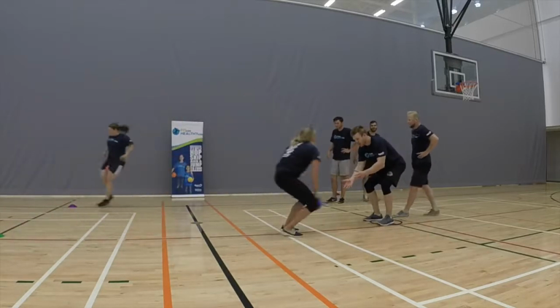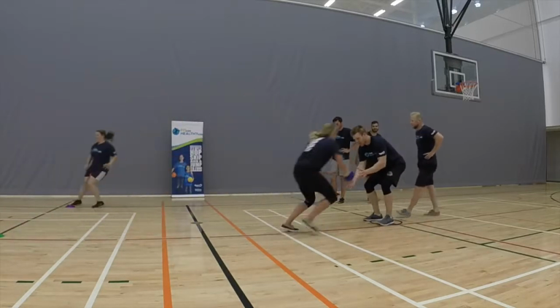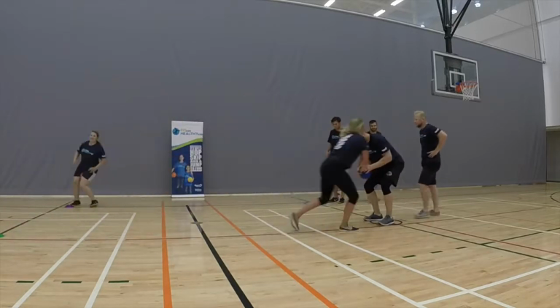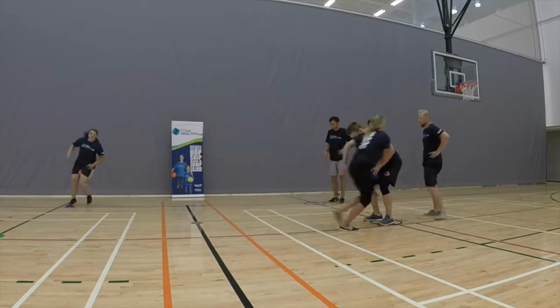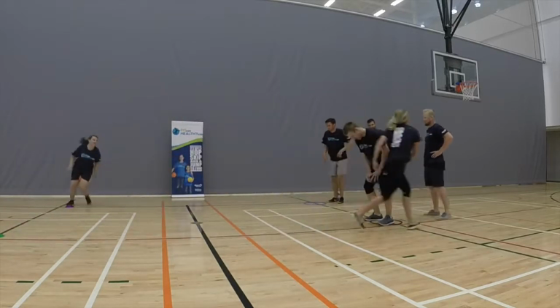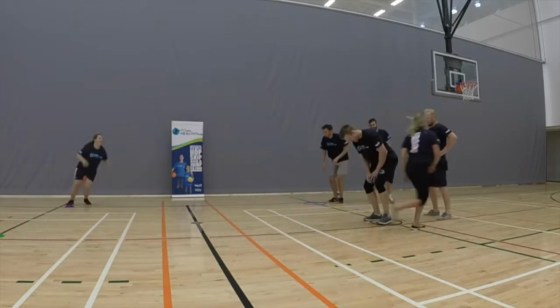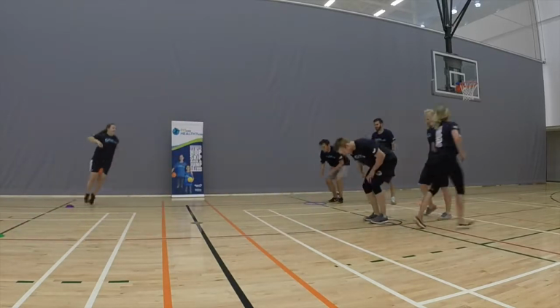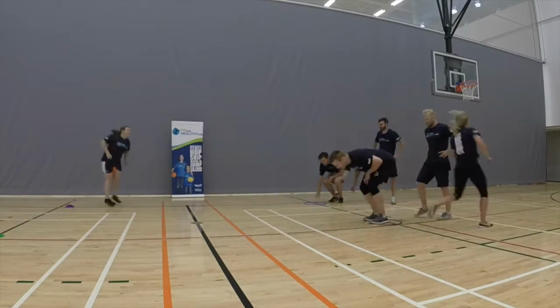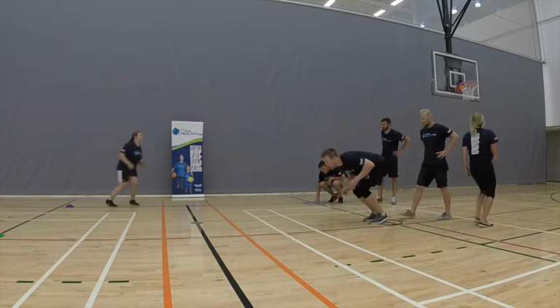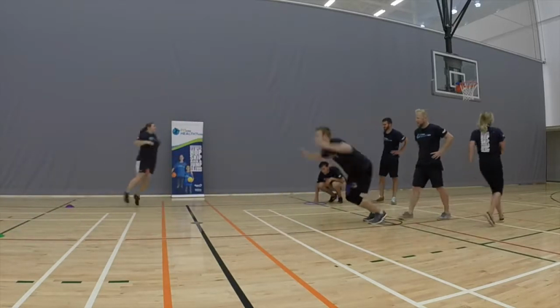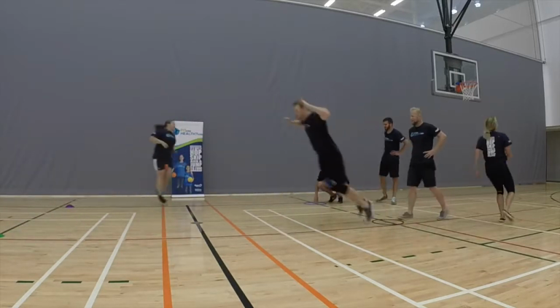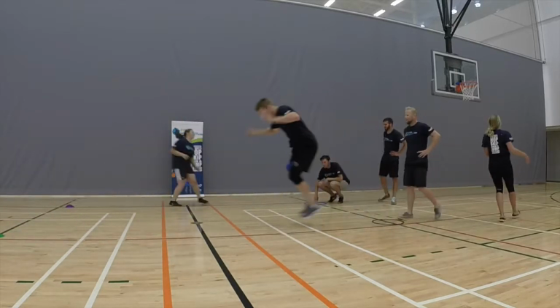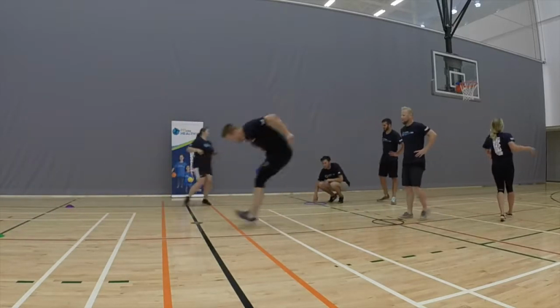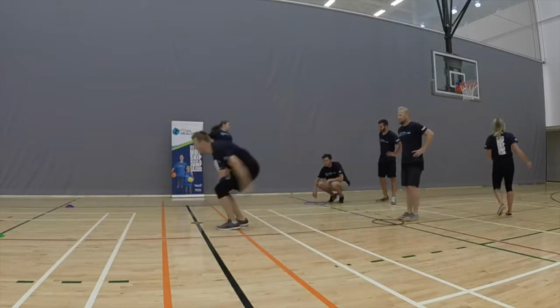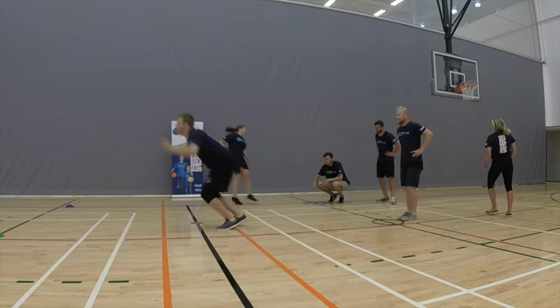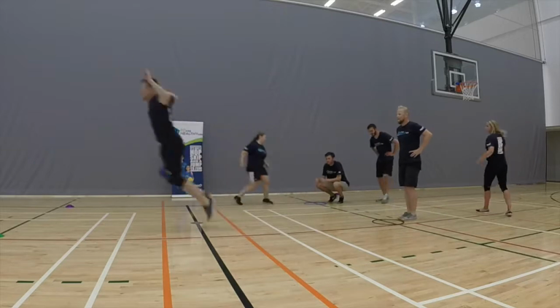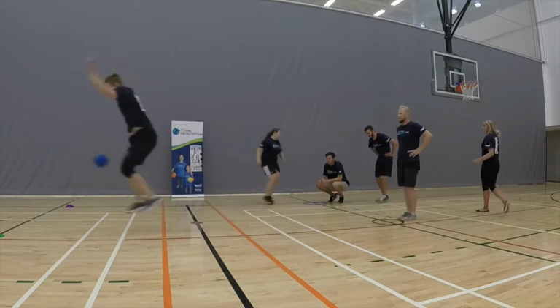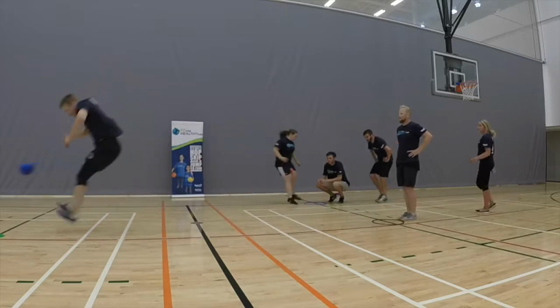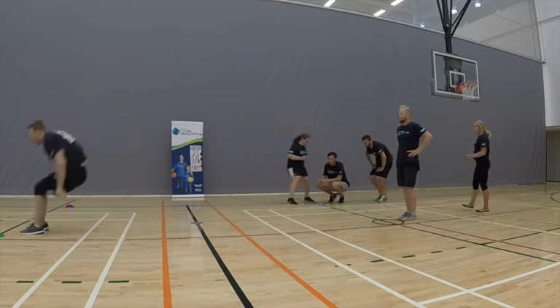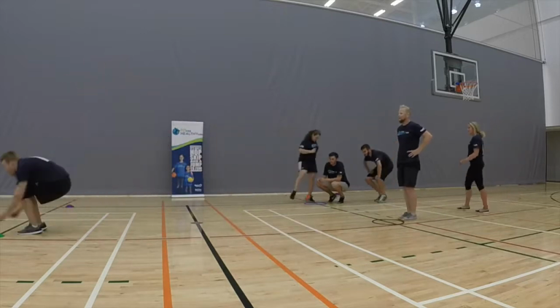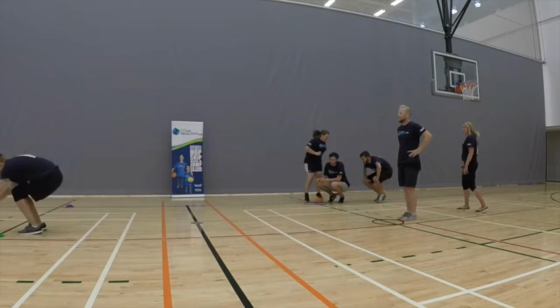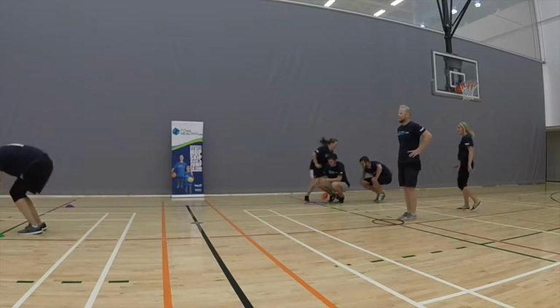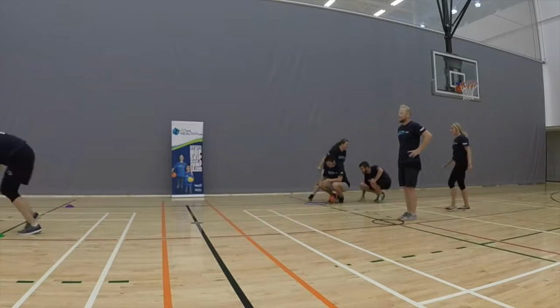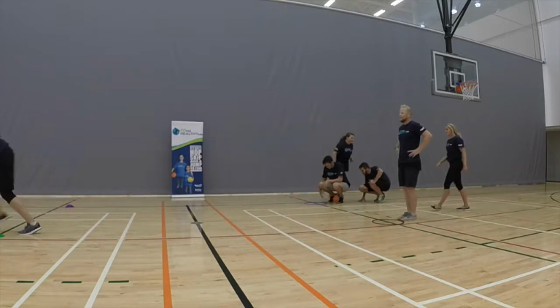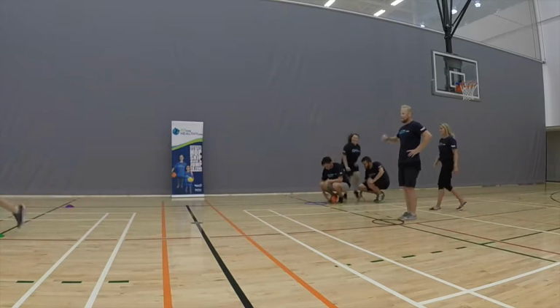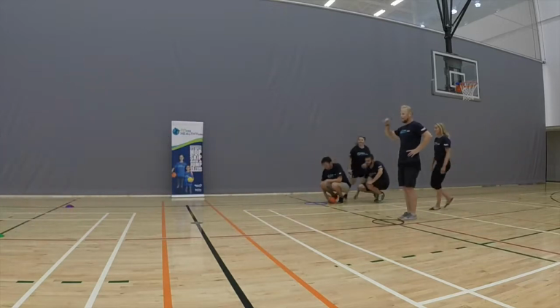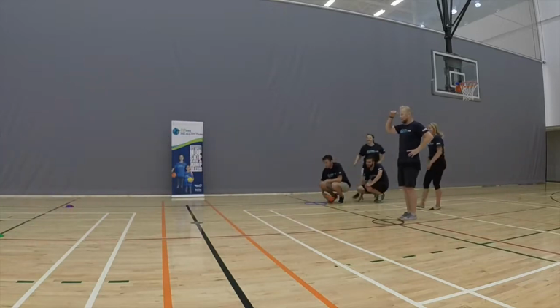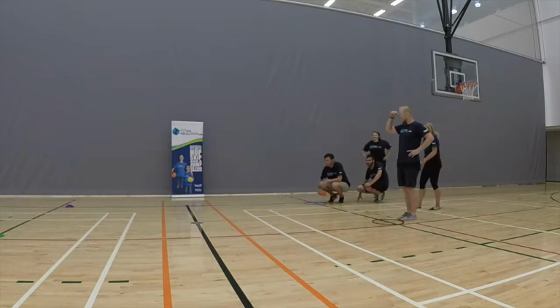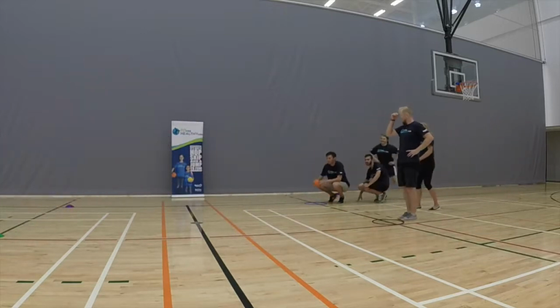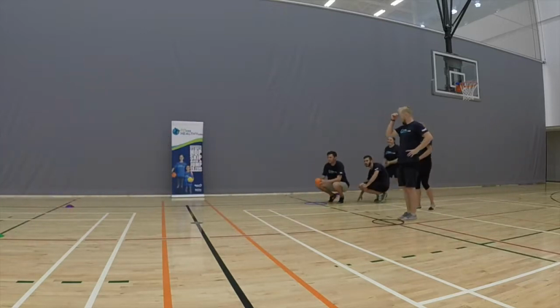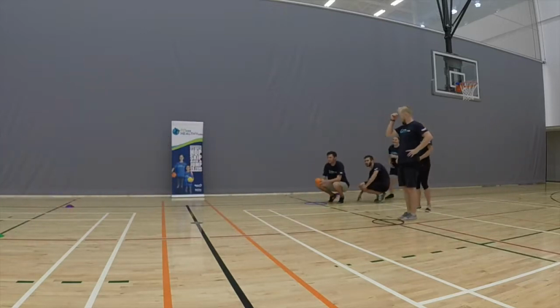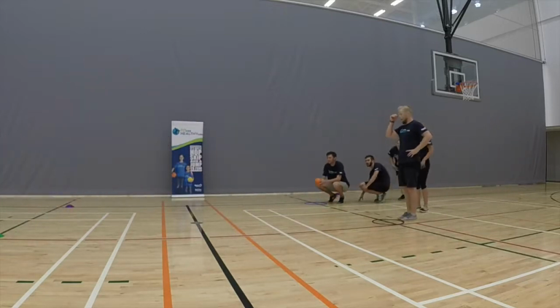When they return to their team, they will pass the ball off to the next person. The players continue until everyone has had a turn.